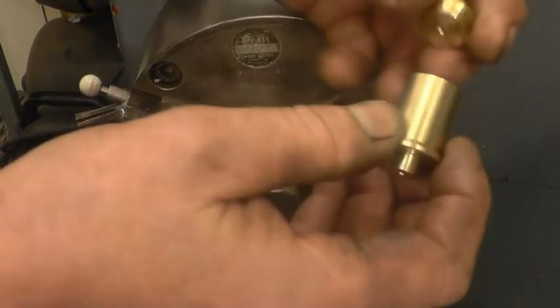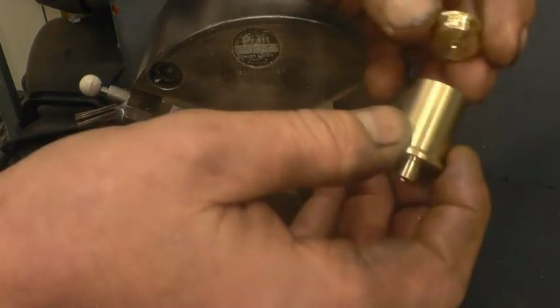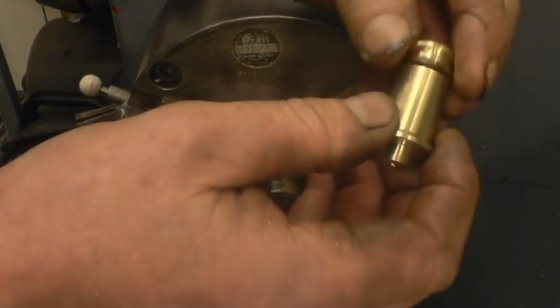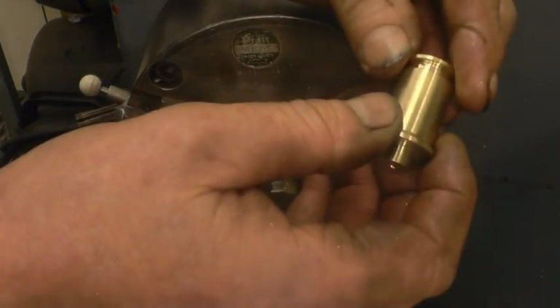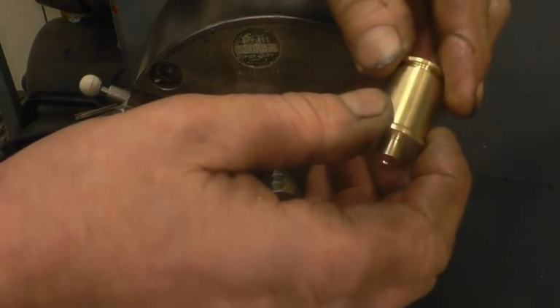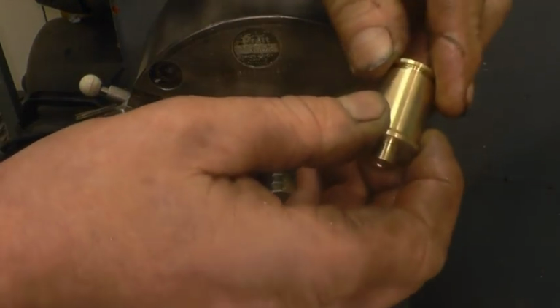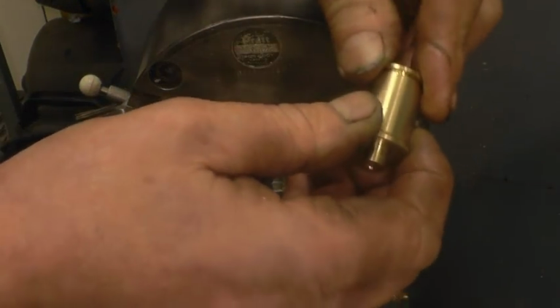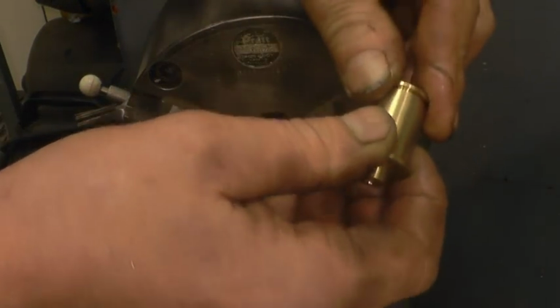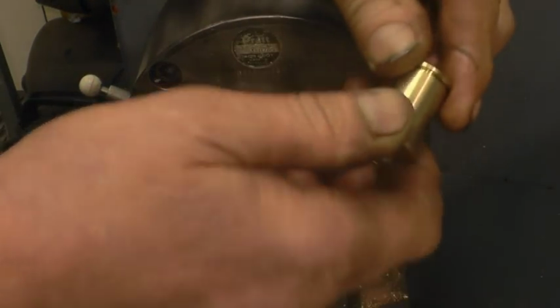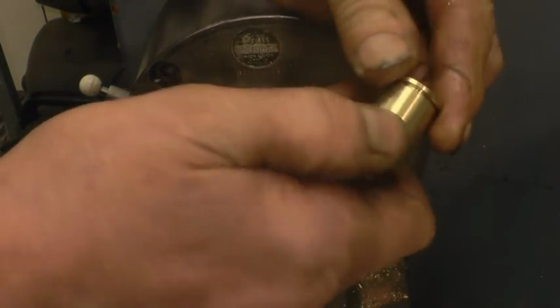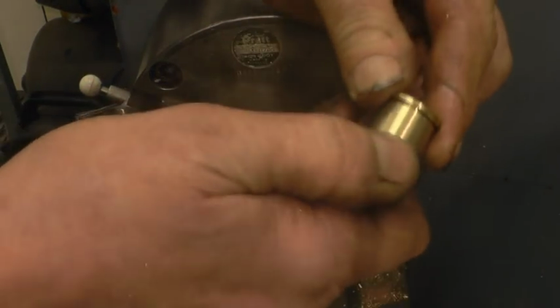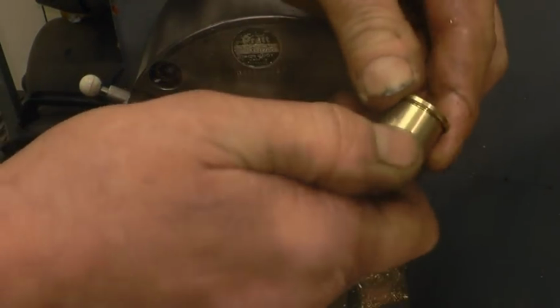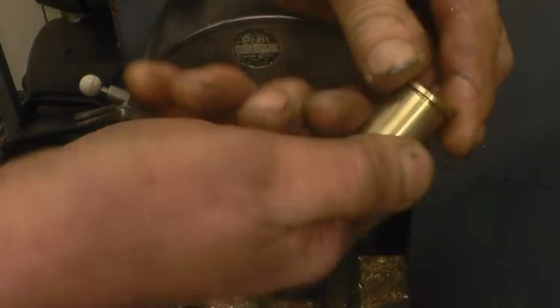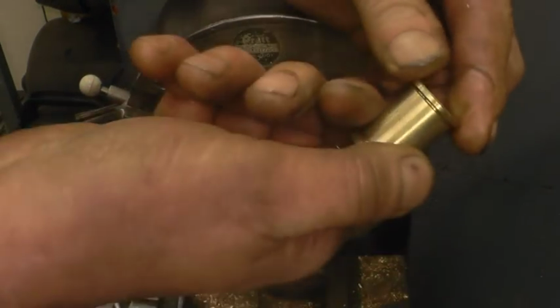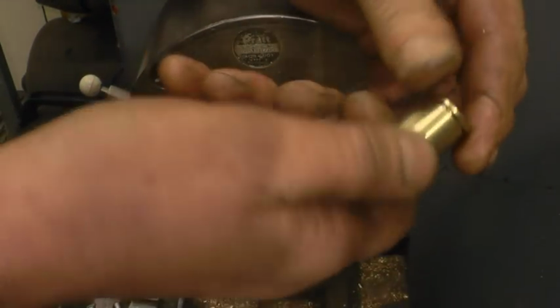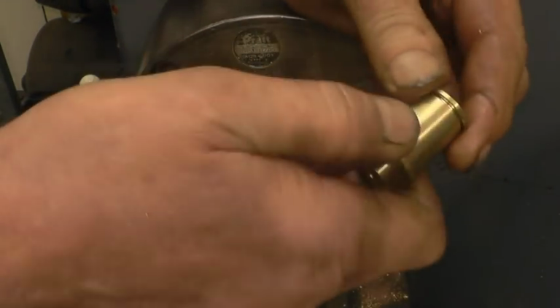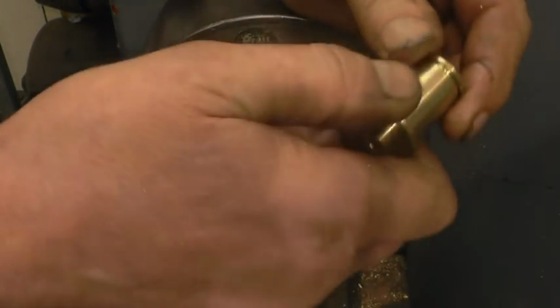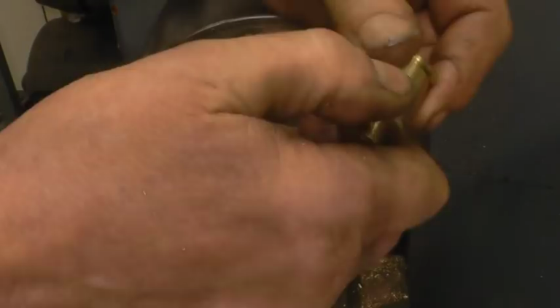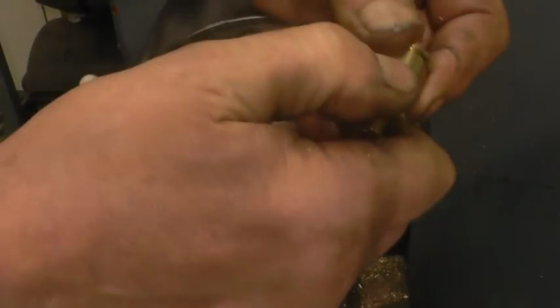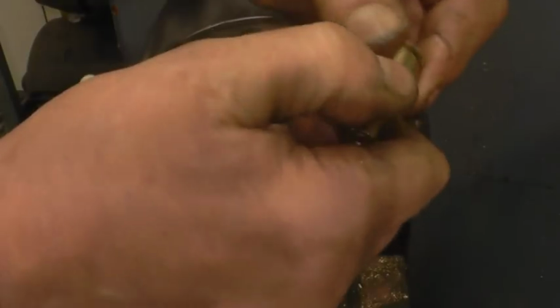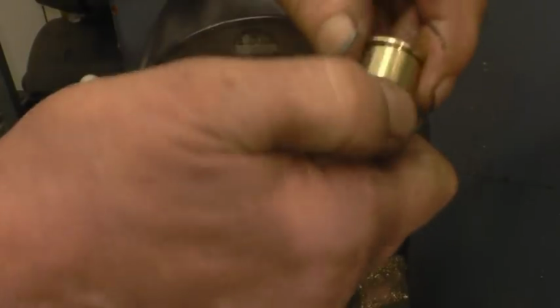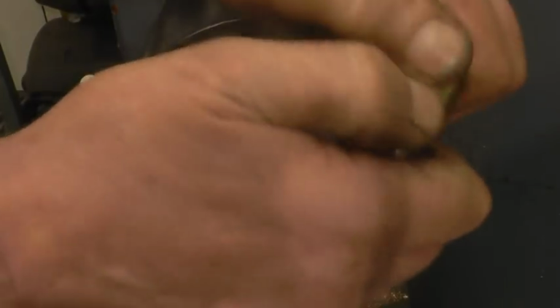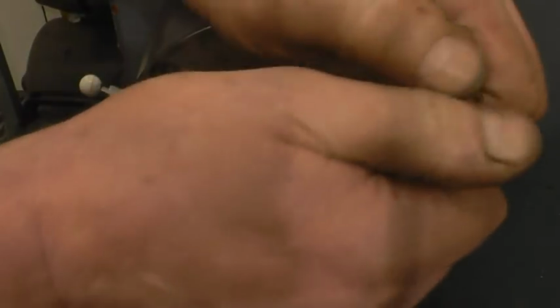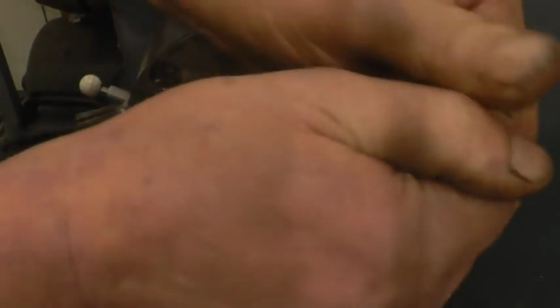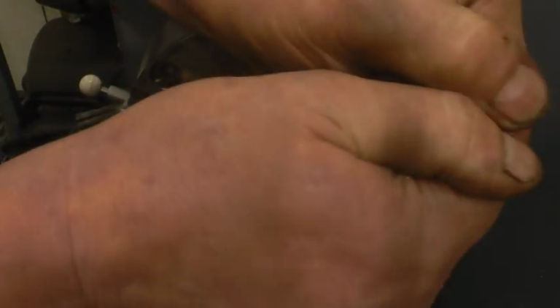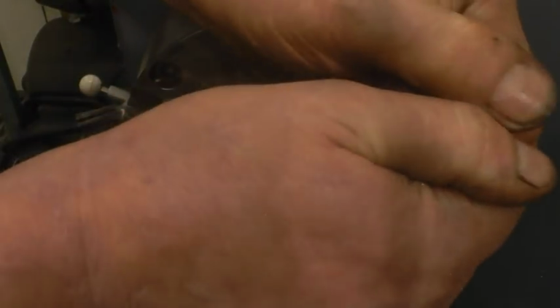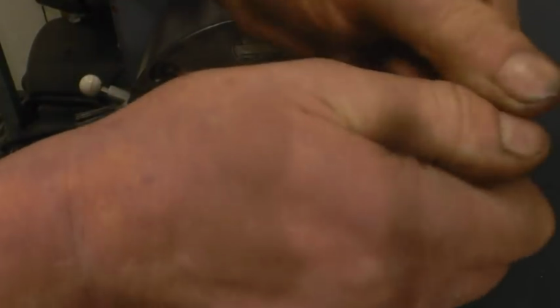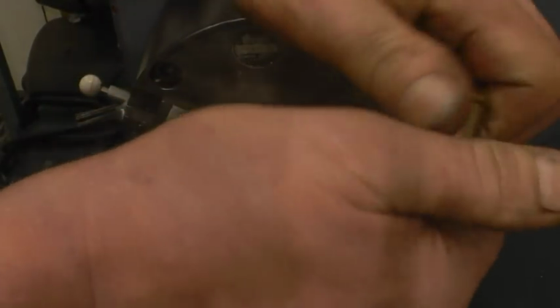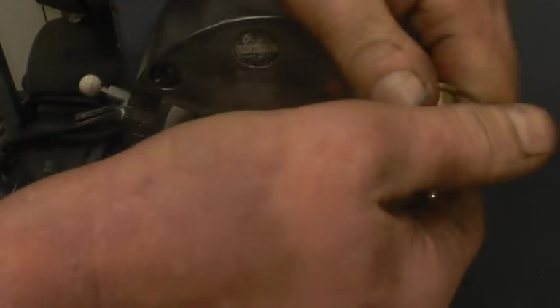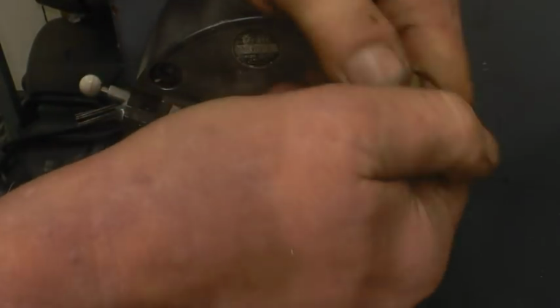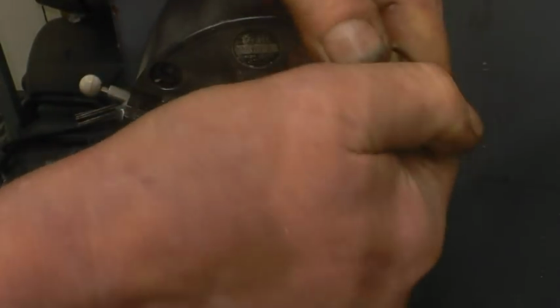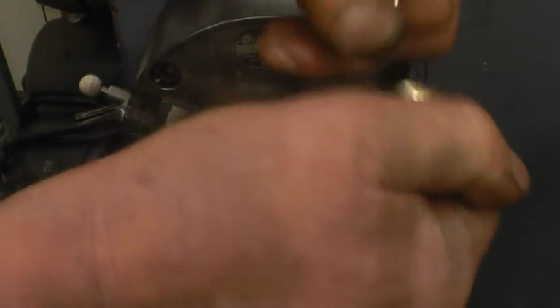Hey, that's just about spot on, just a little bit on the tight side on one.